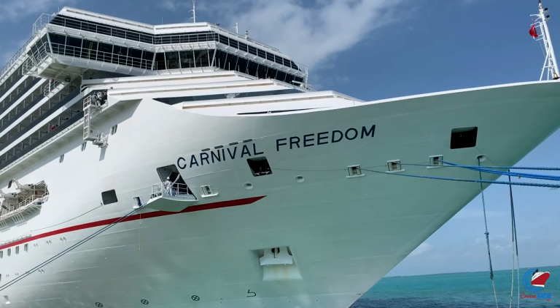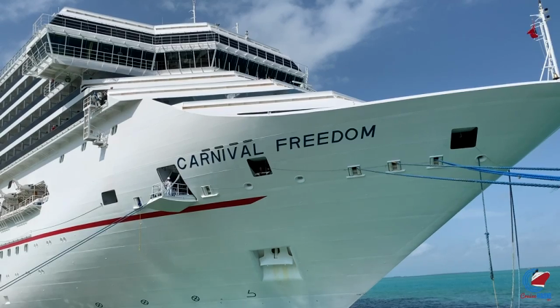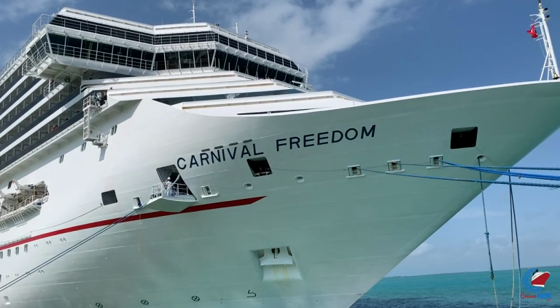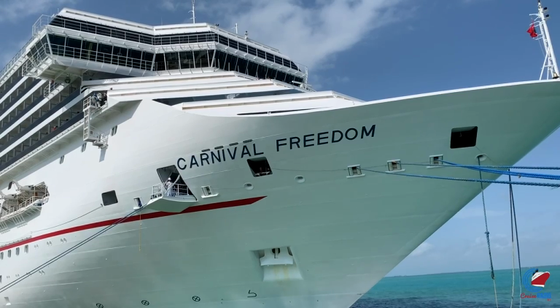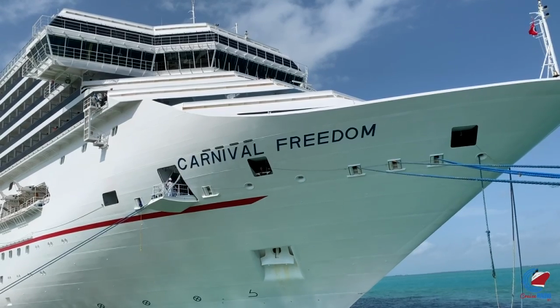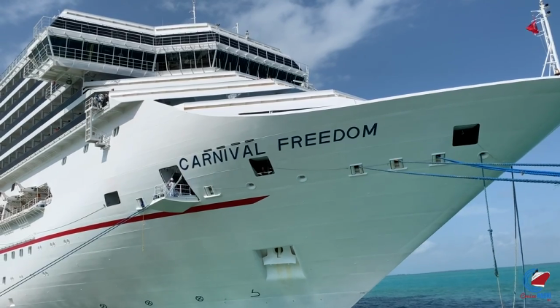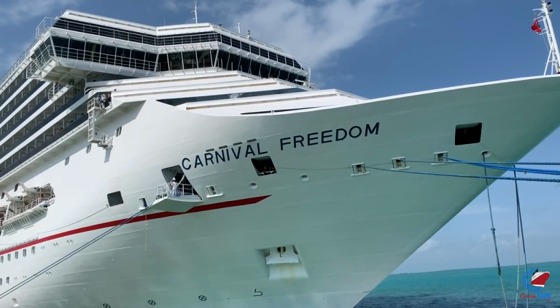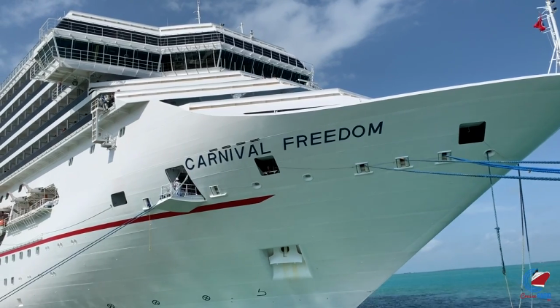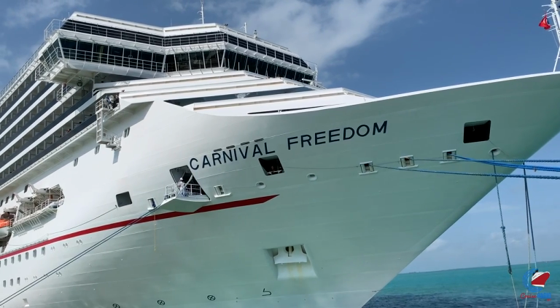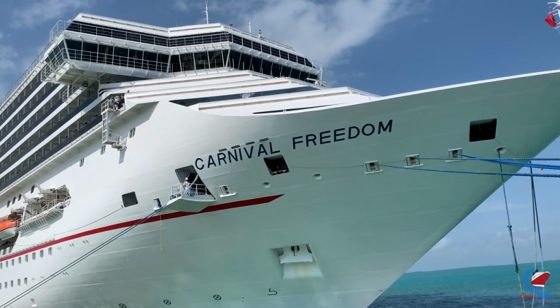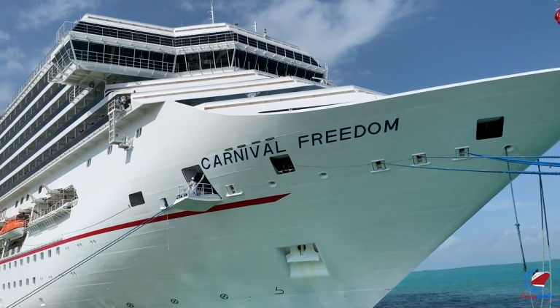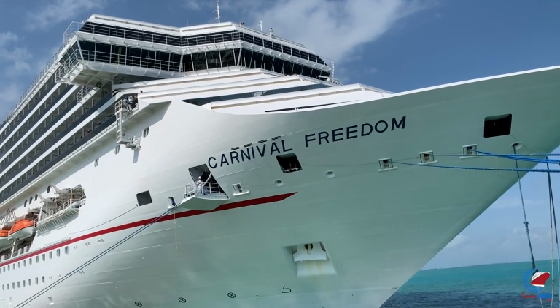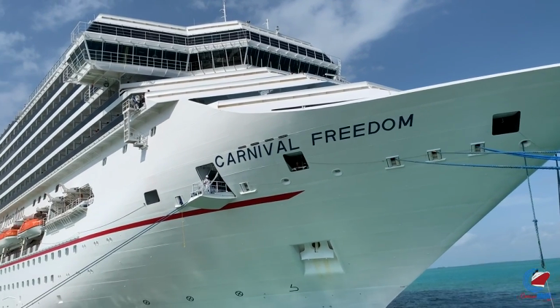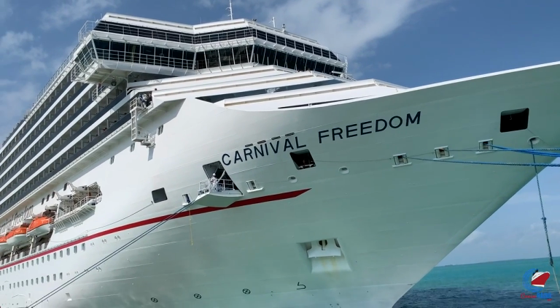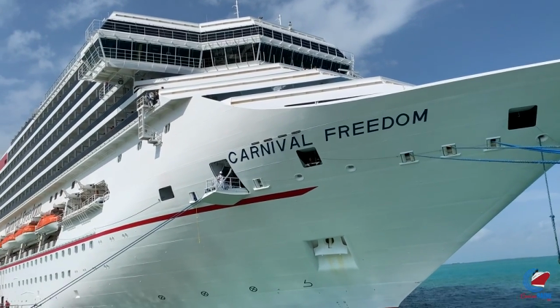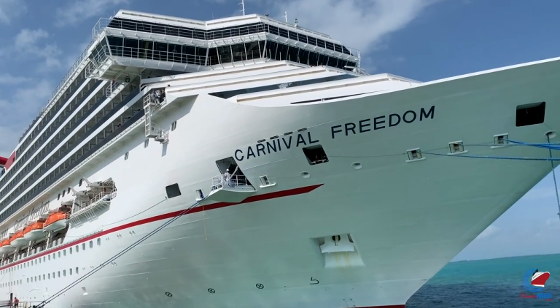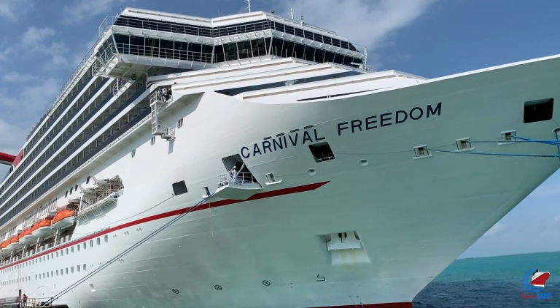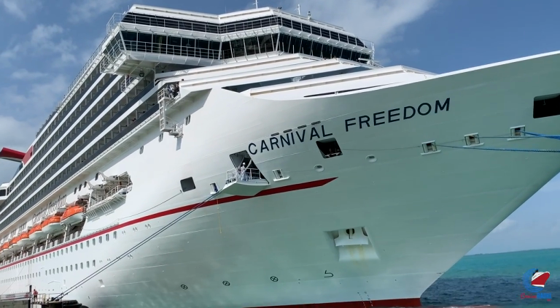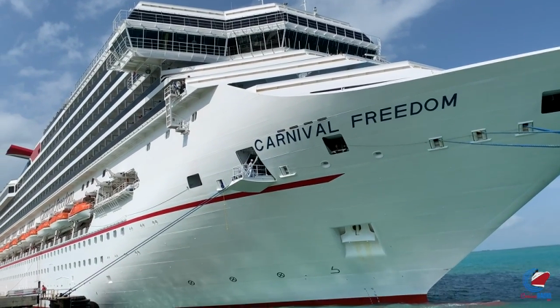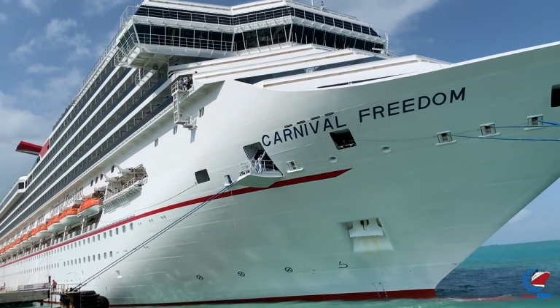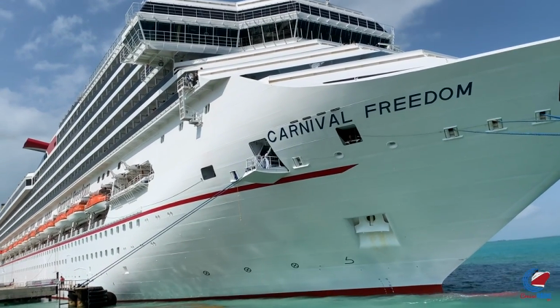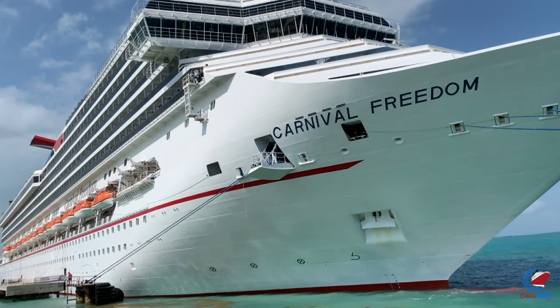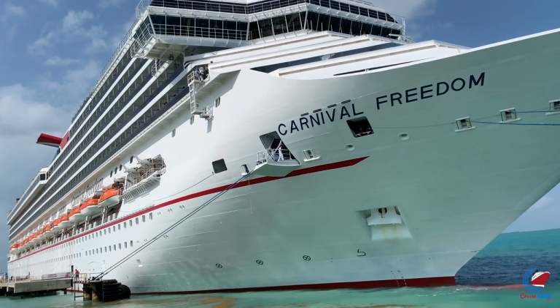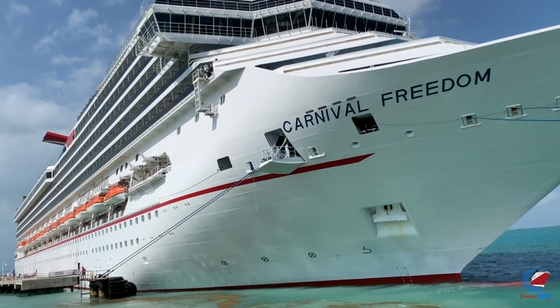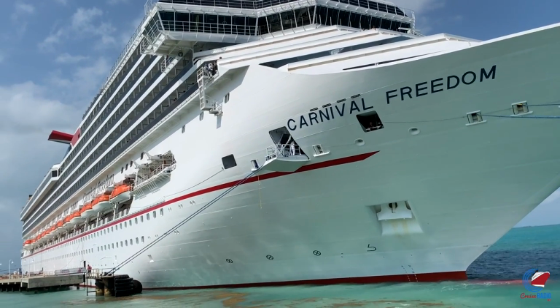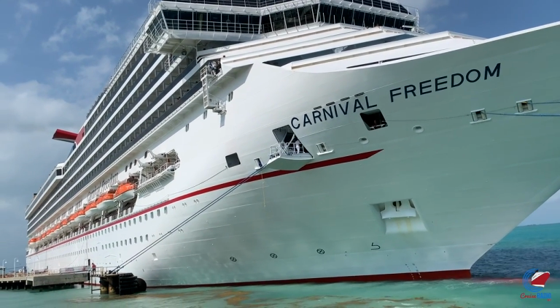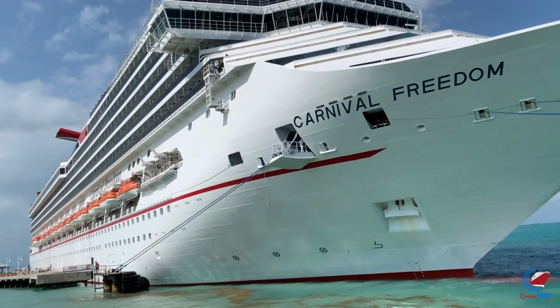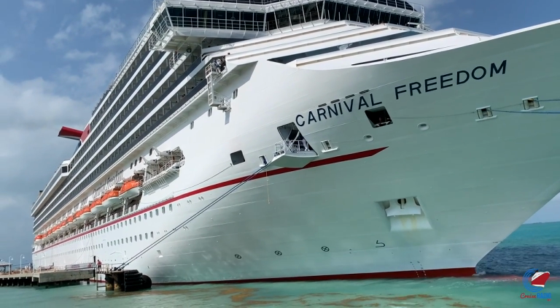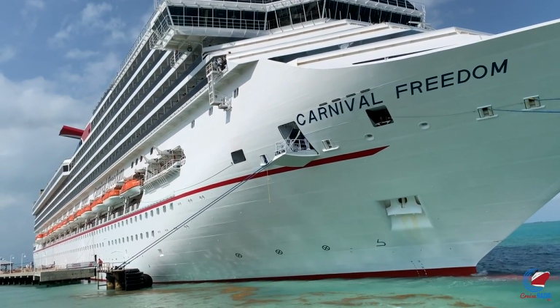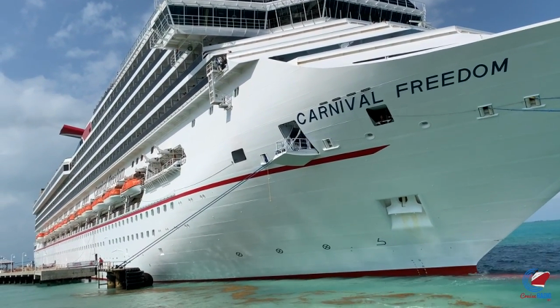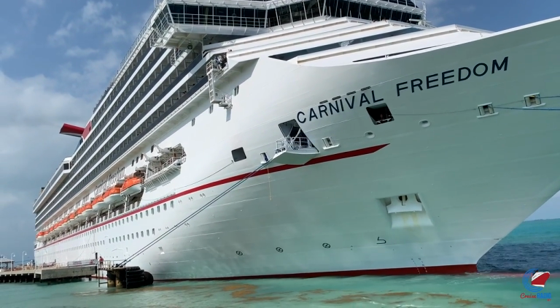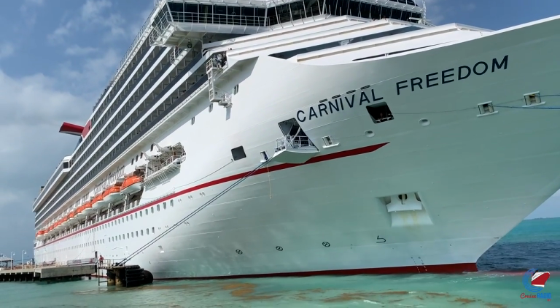My name is Doug Parker, host of Cruise Radio, and this is a tour of the newly refurbished Carnival Freedom.